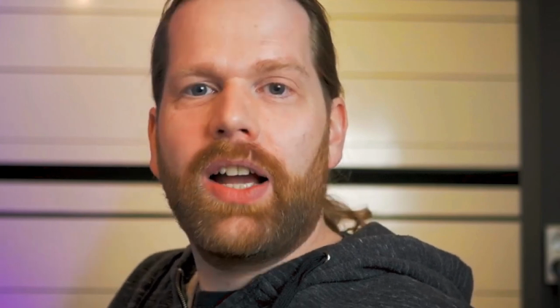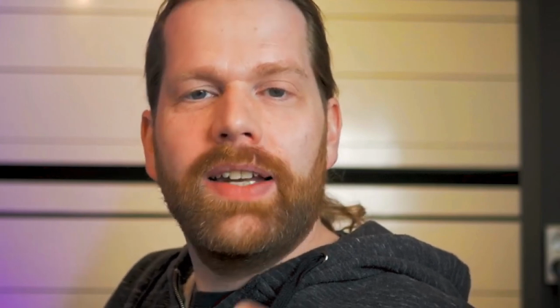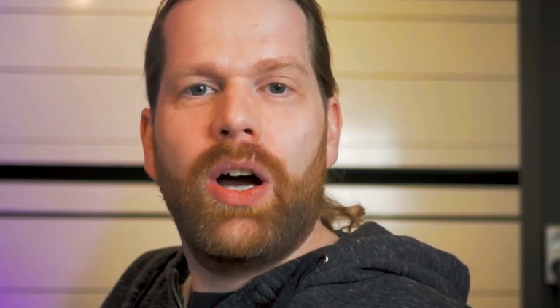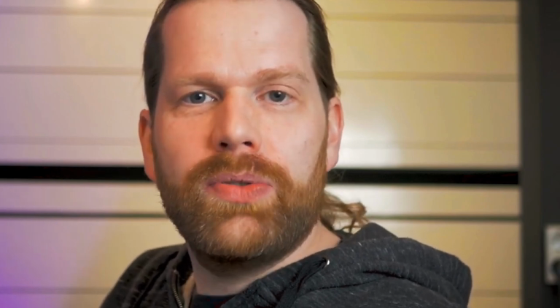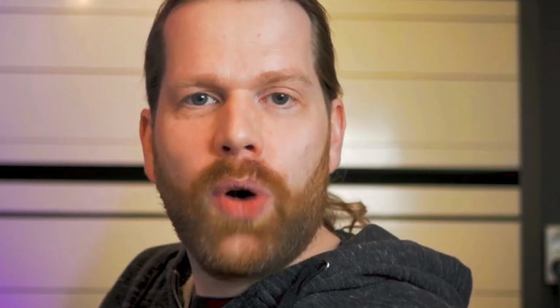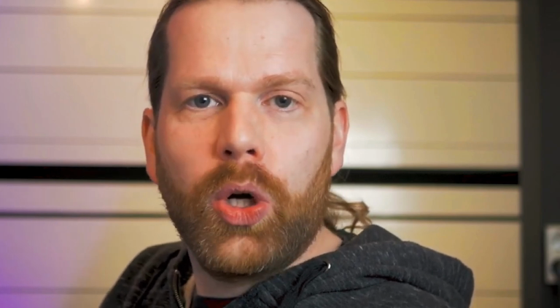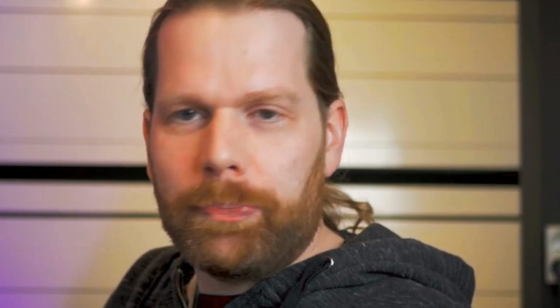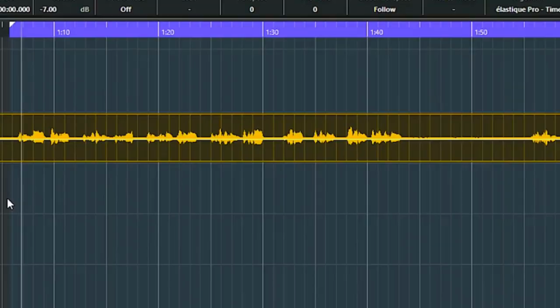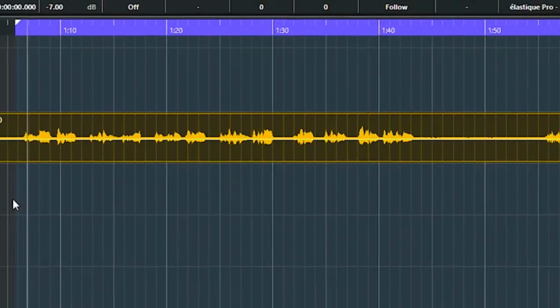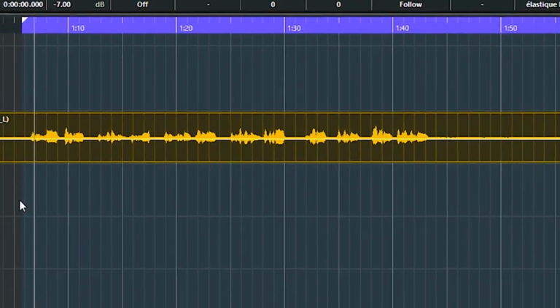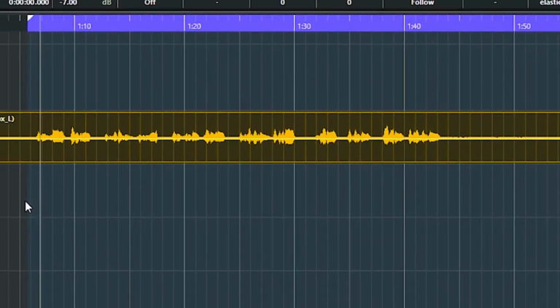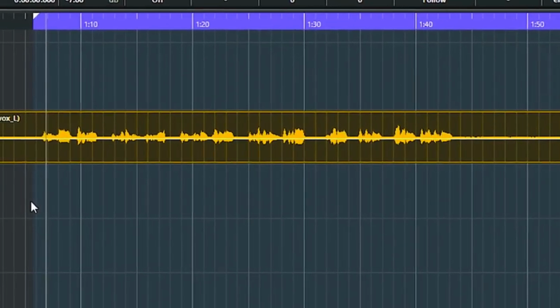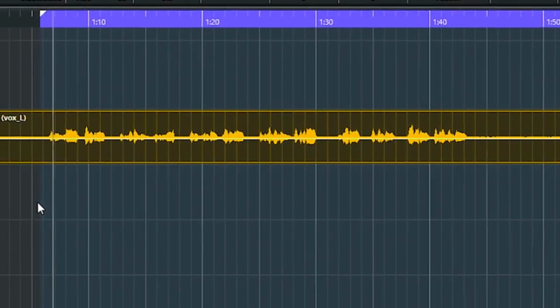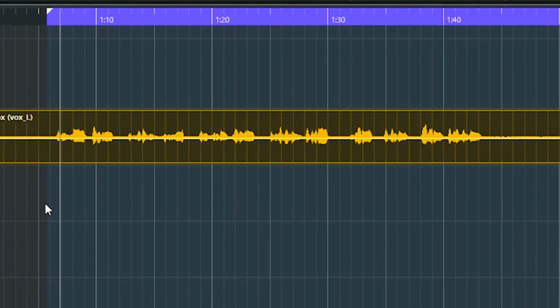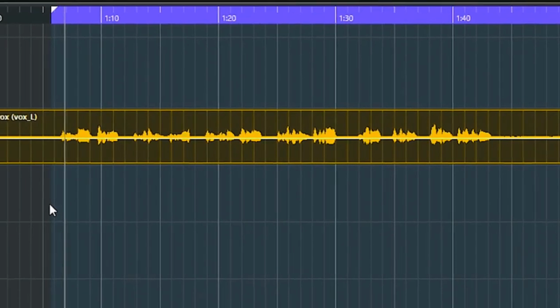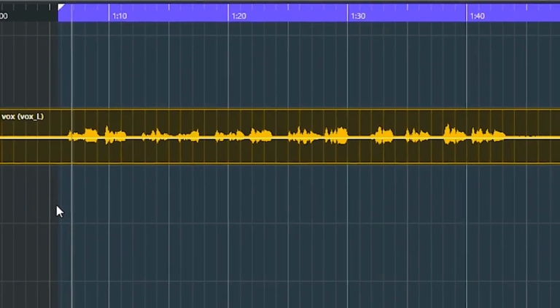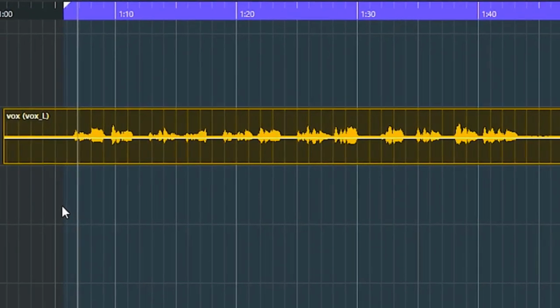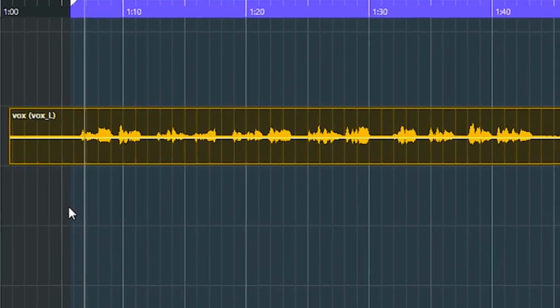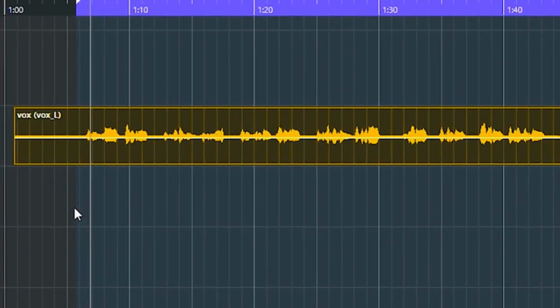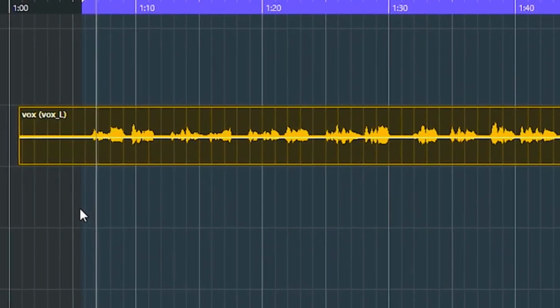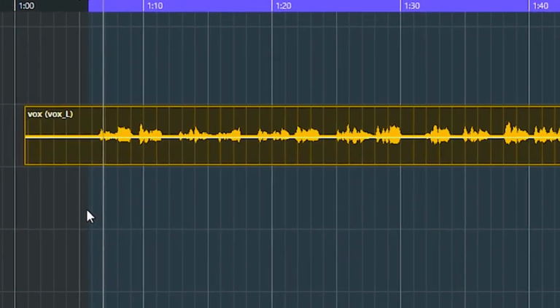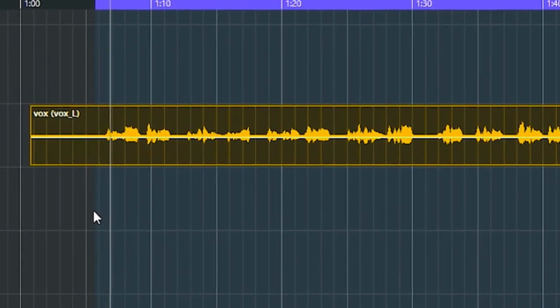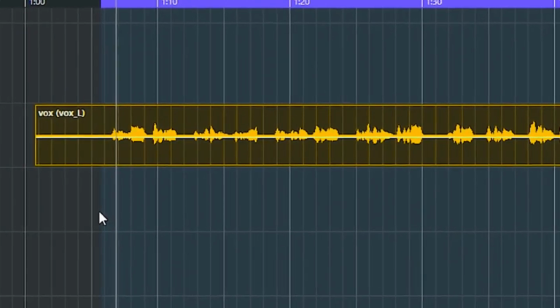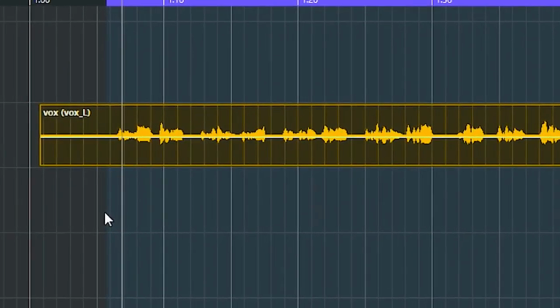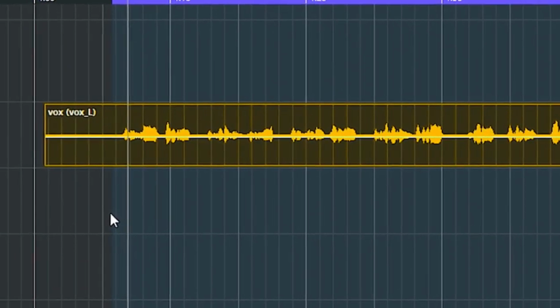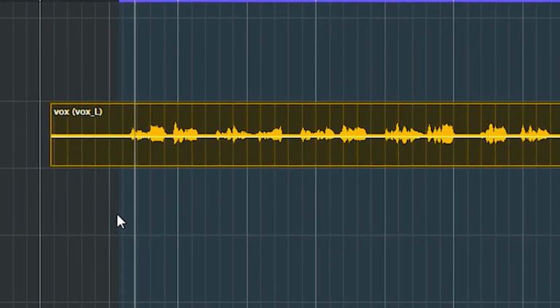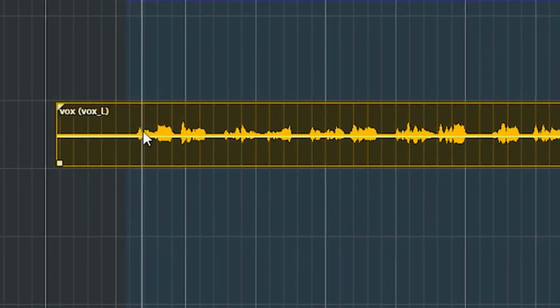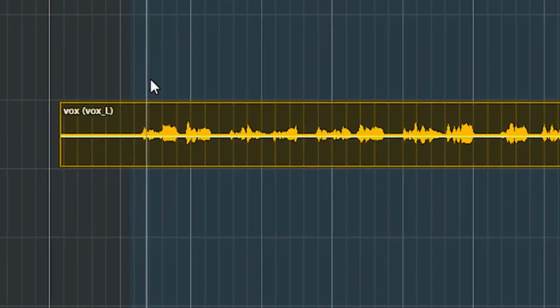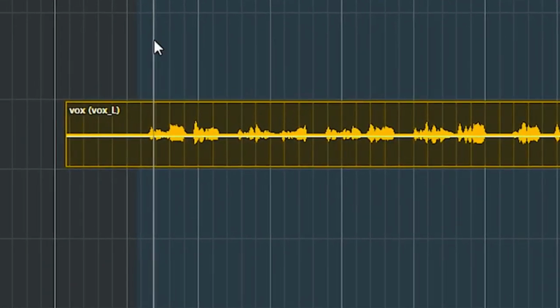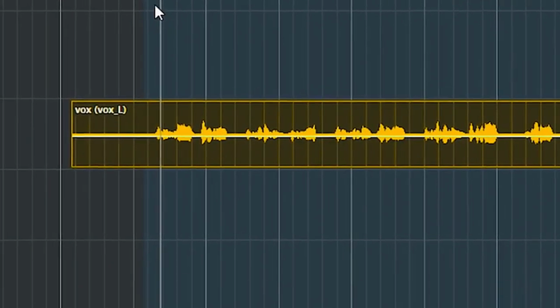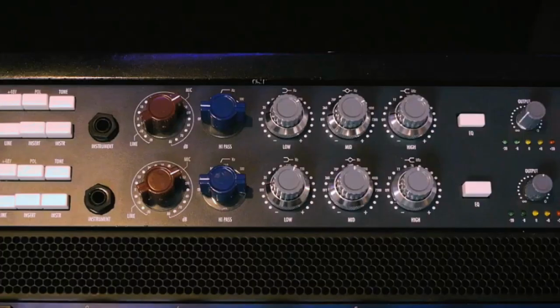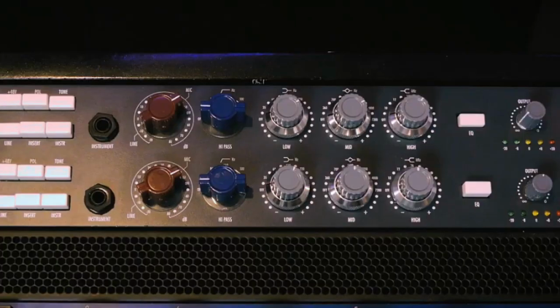Let's go to a vocal. The vocal here was recorded clean with a tube microphone. Let's tweak around with the Warm Audio.